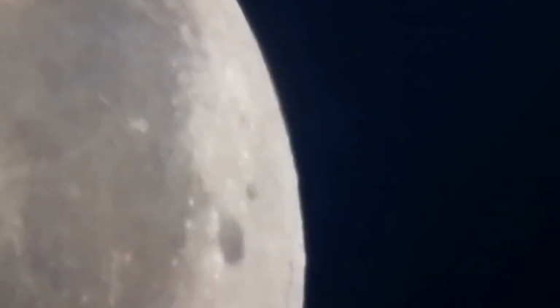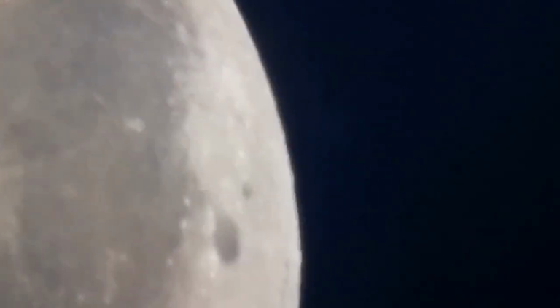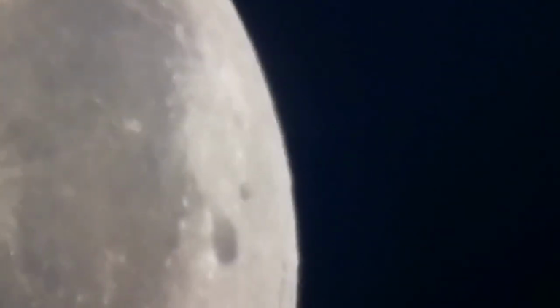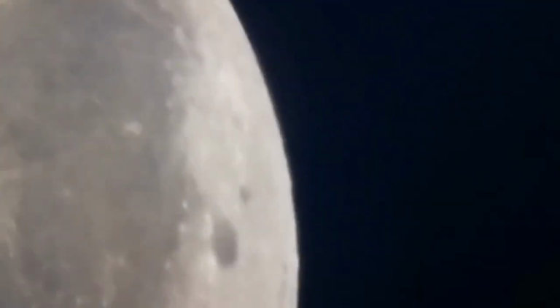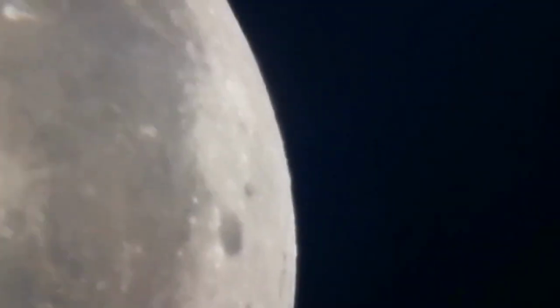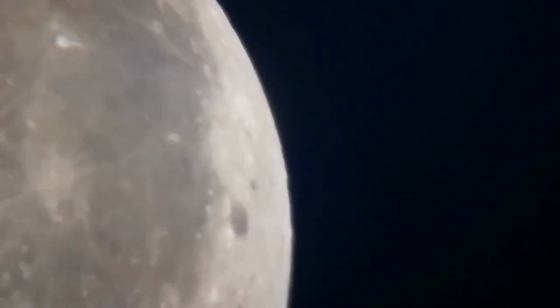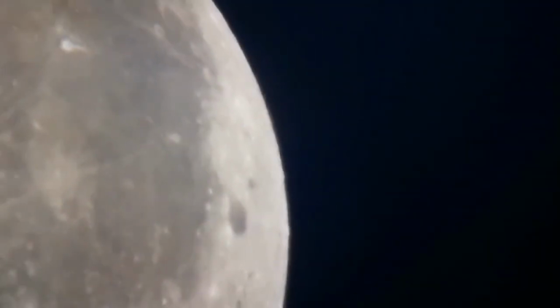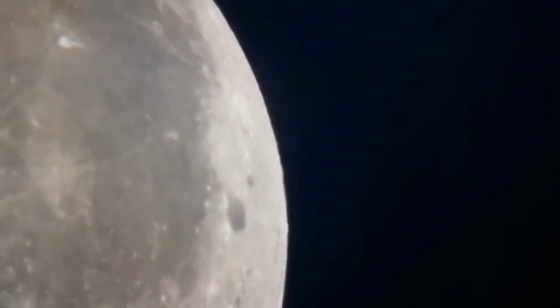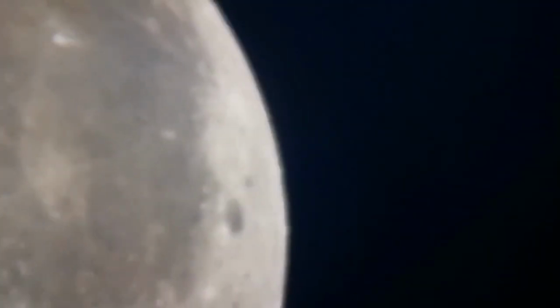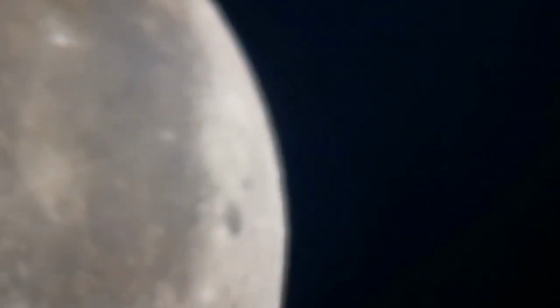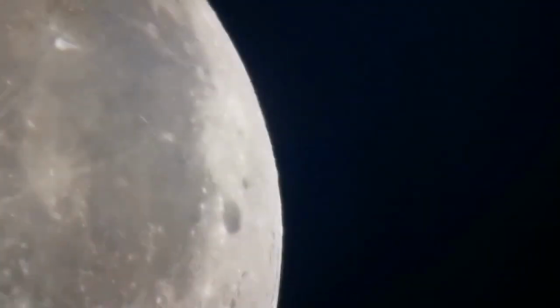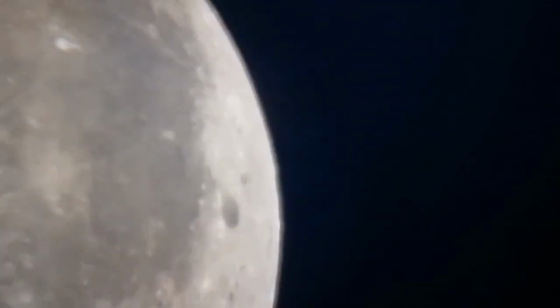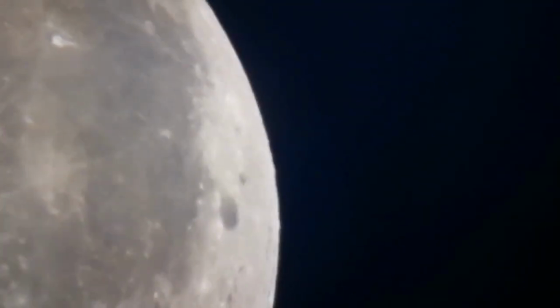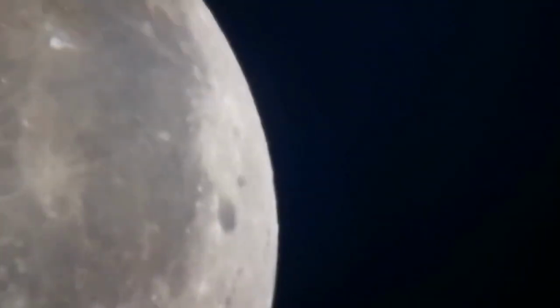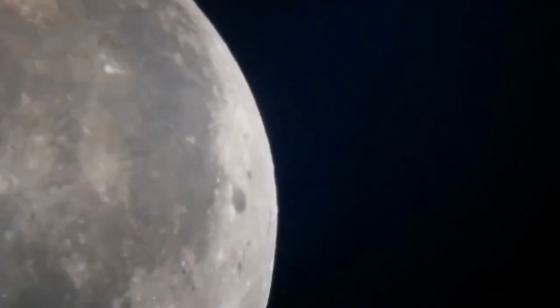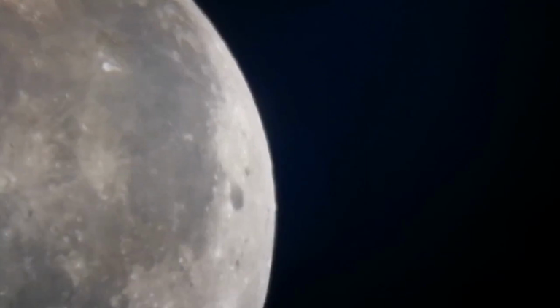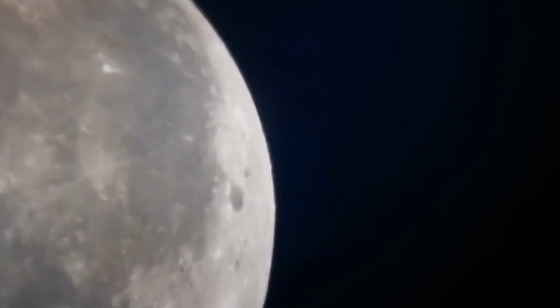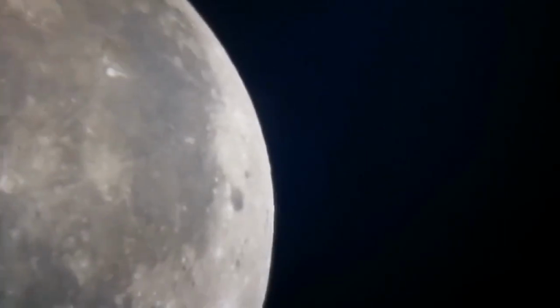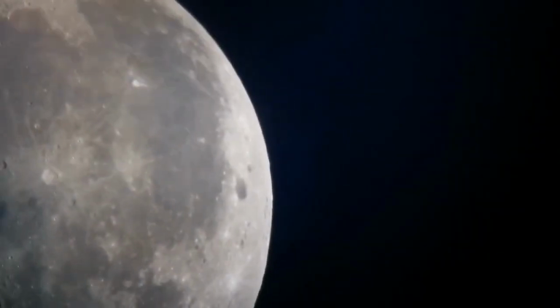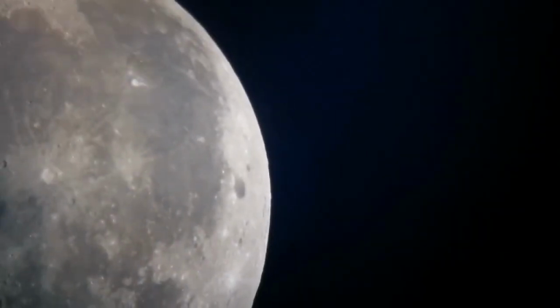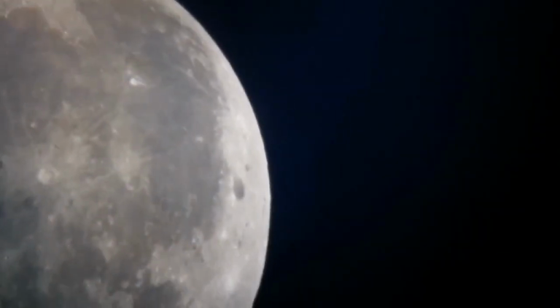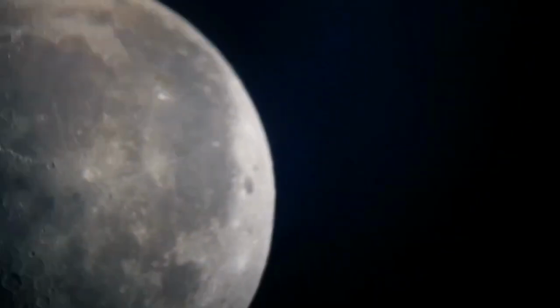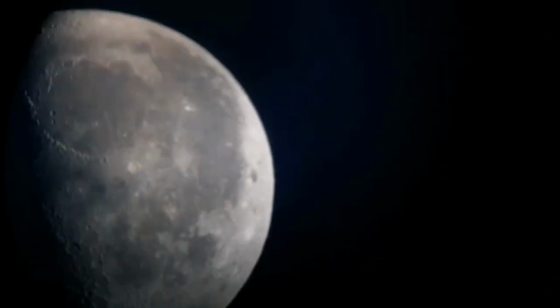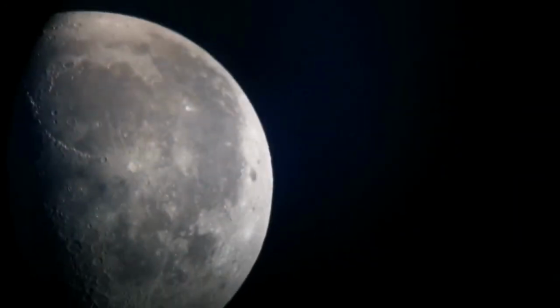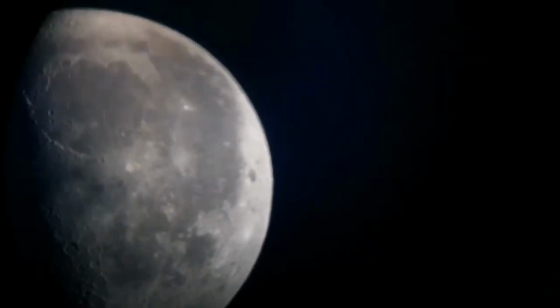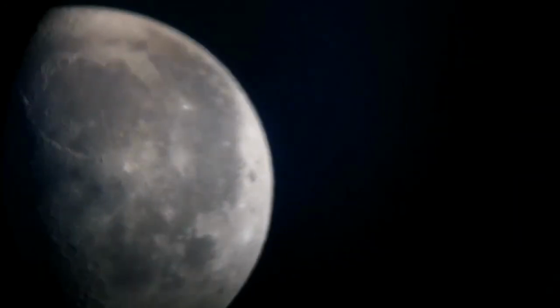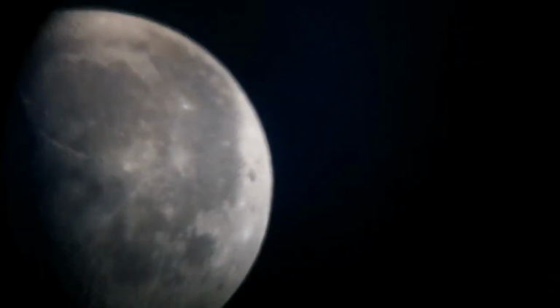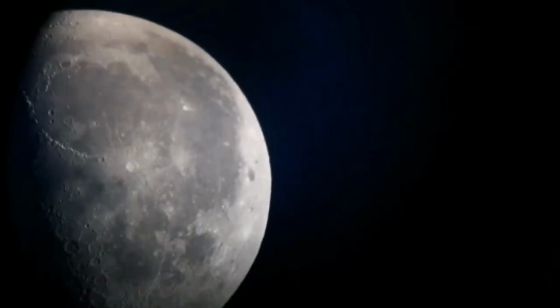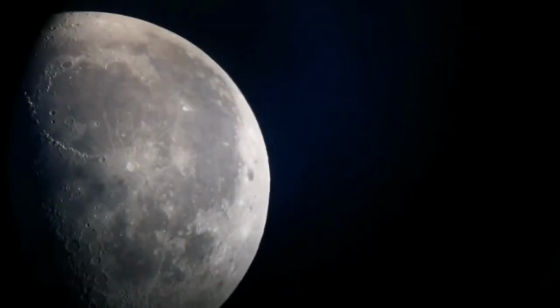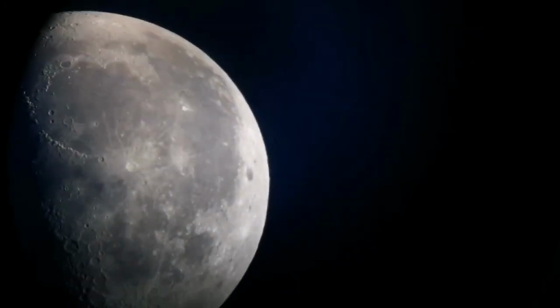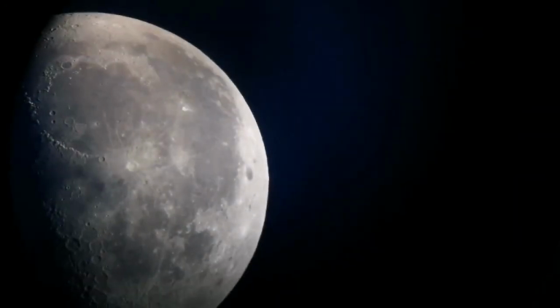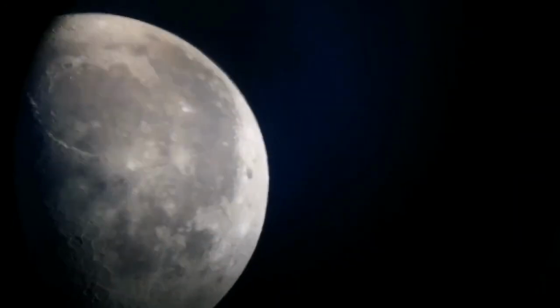As you can see, you can see the cloud layer passing over it, which makes it difficult to focus.